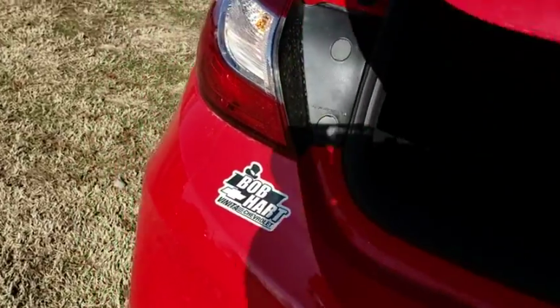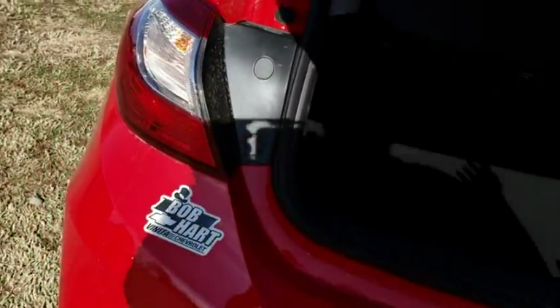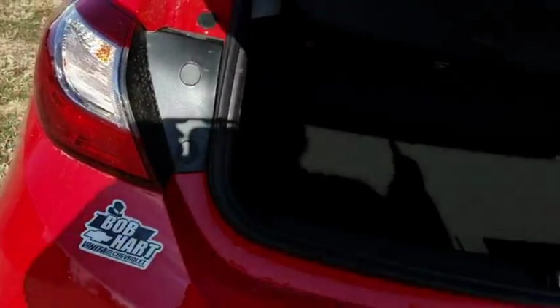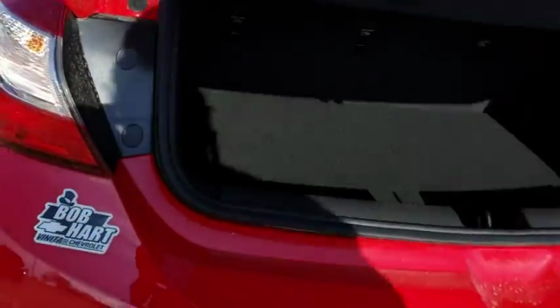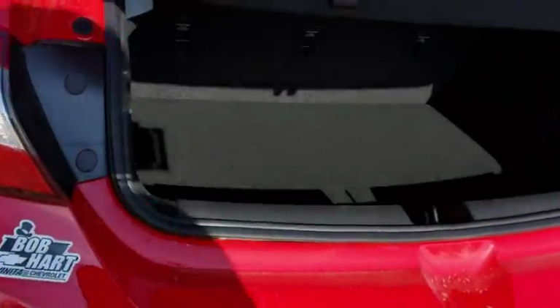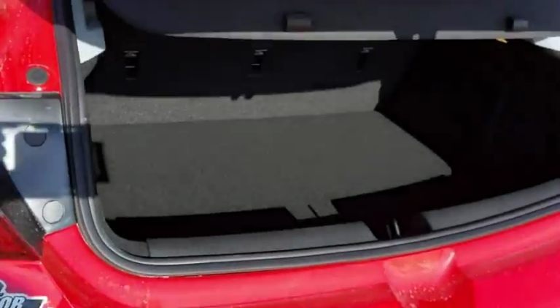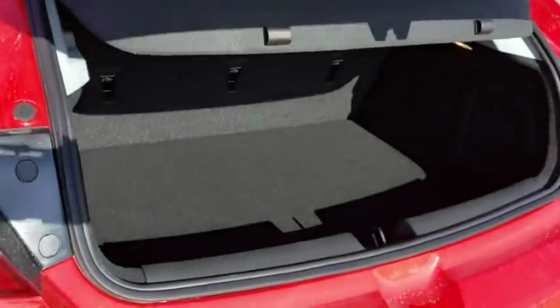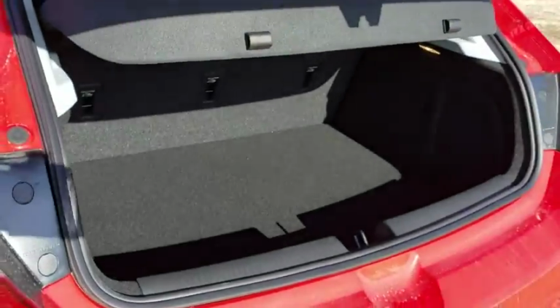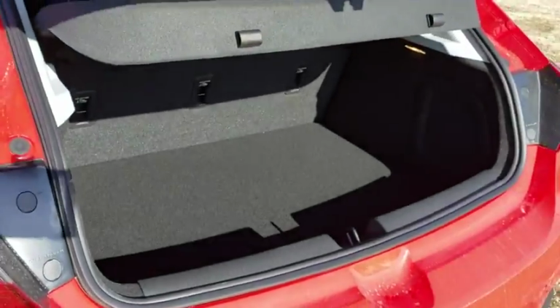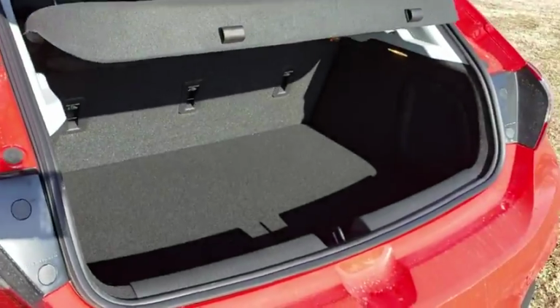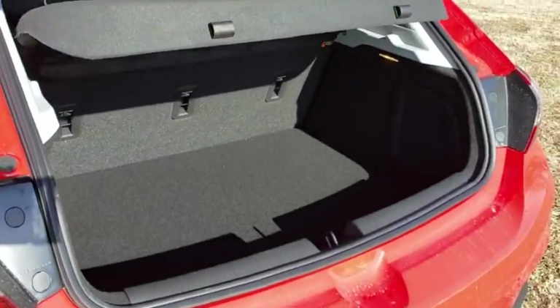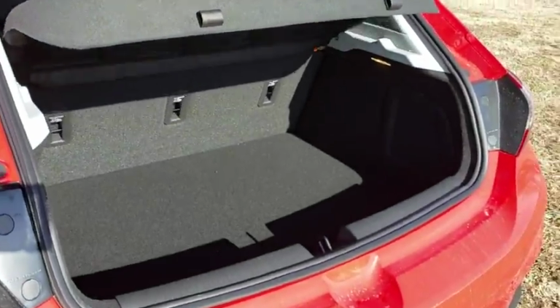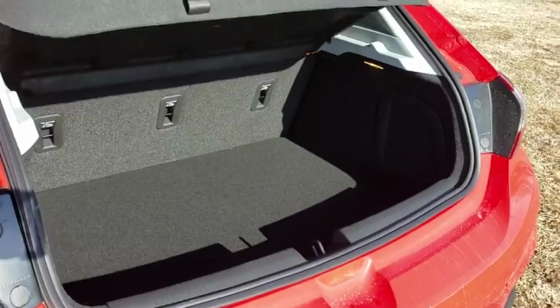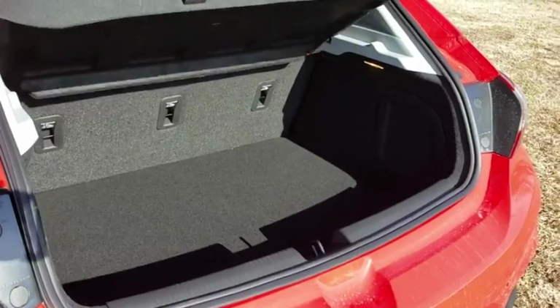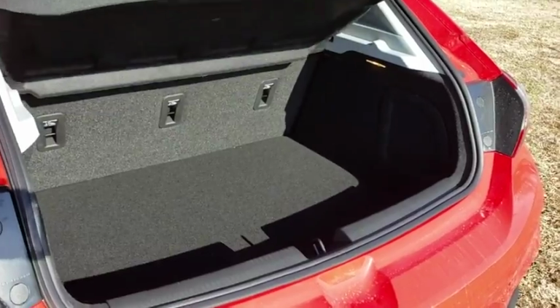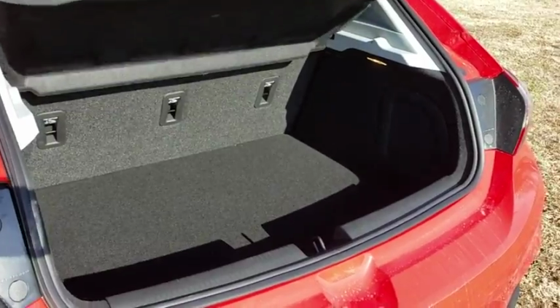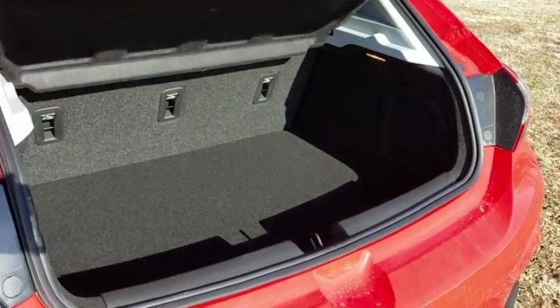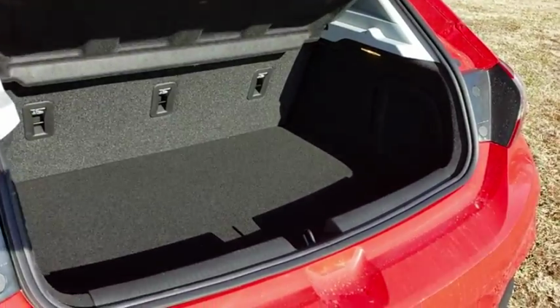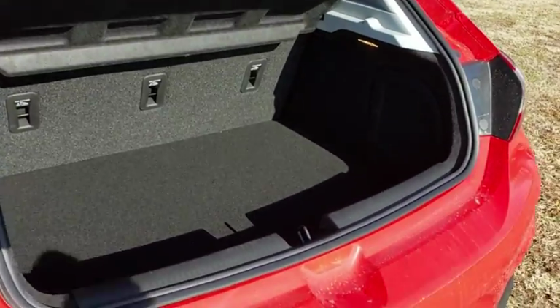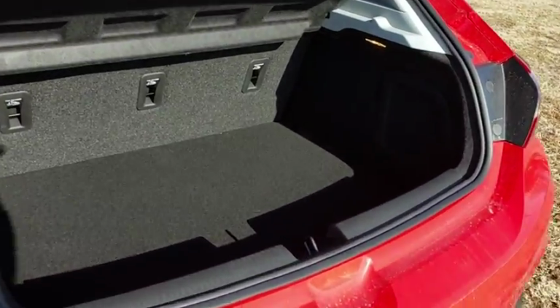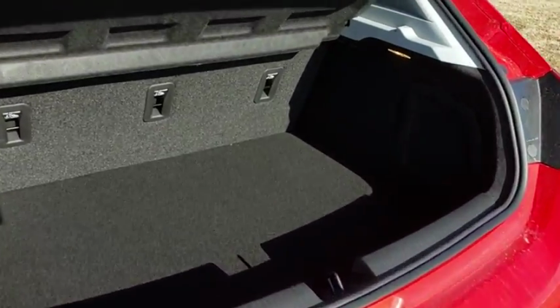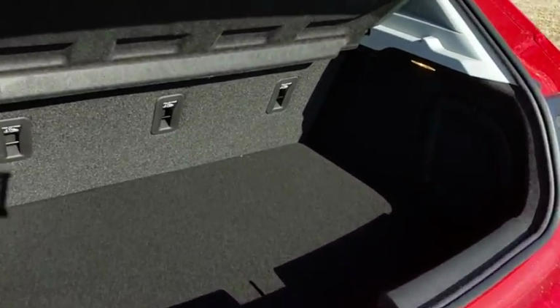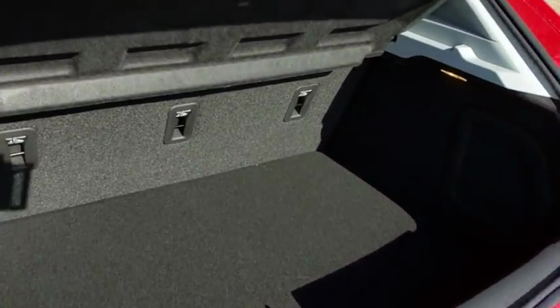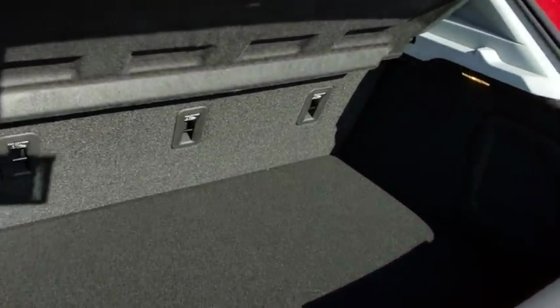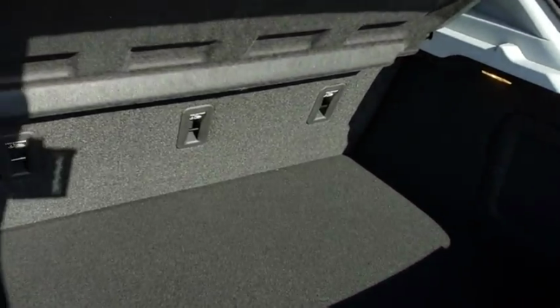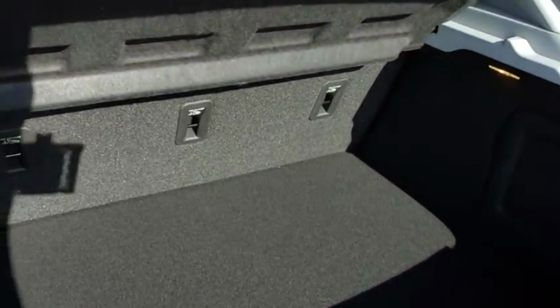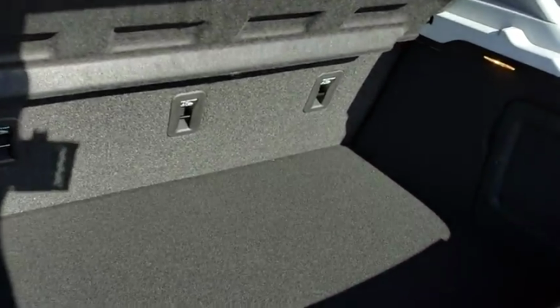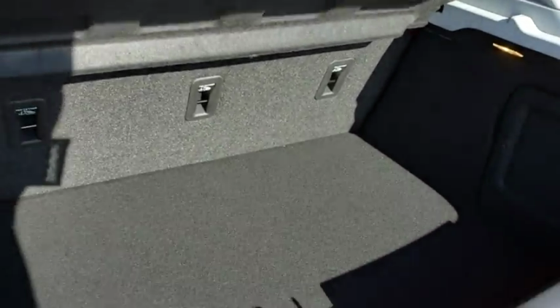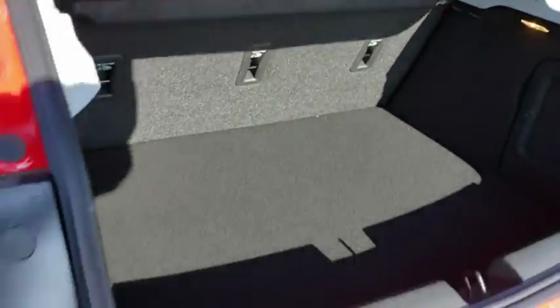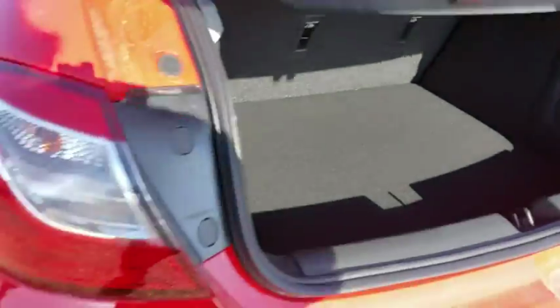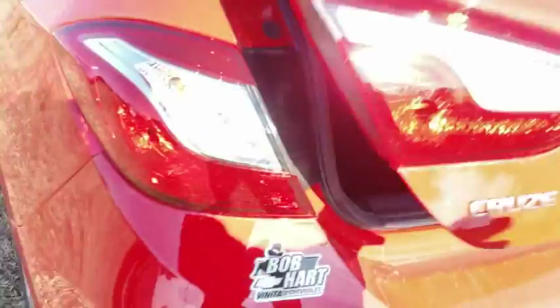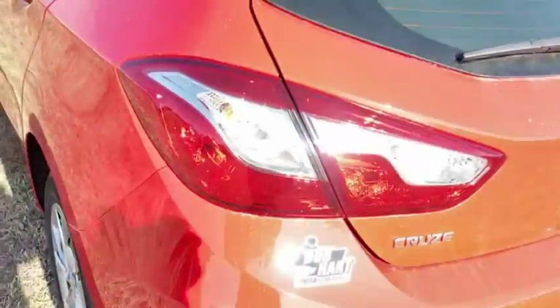Driver vanity mirror, cloth seat trim, tilt steering wheel, front bucket seats, front reading lamps.